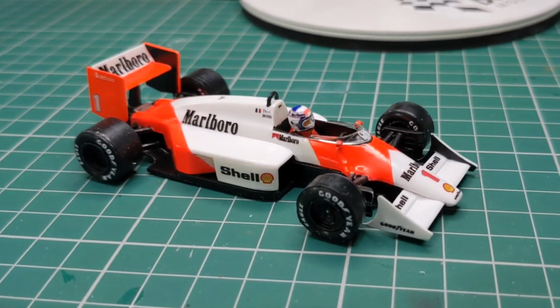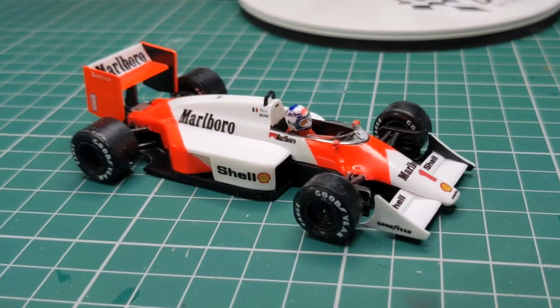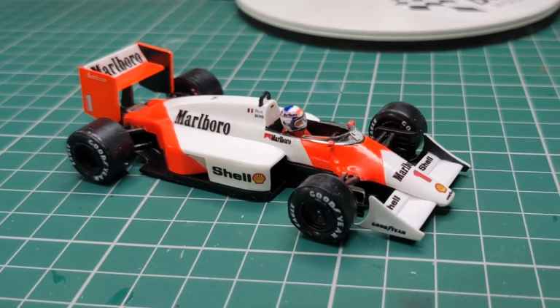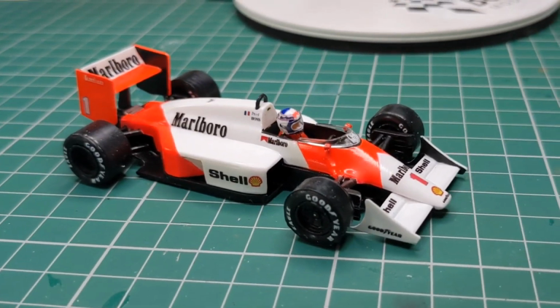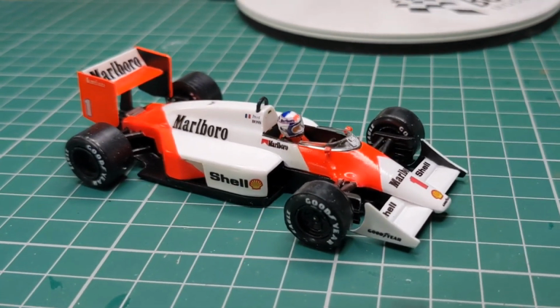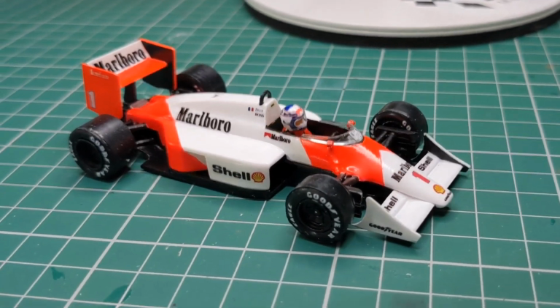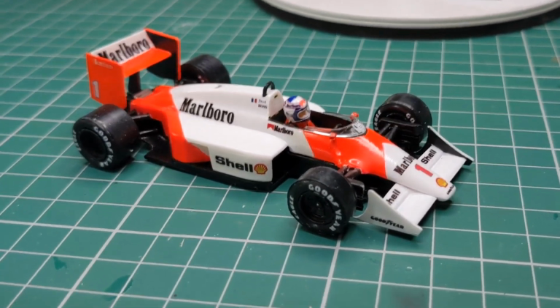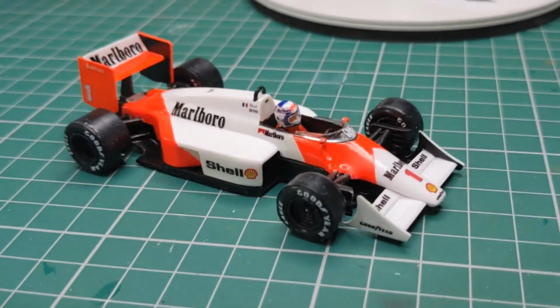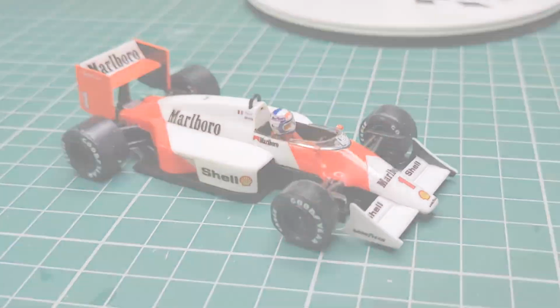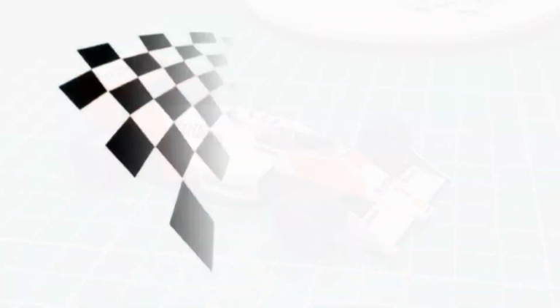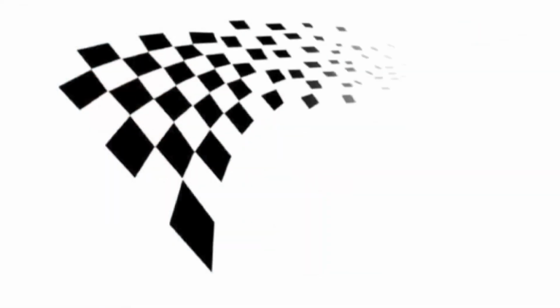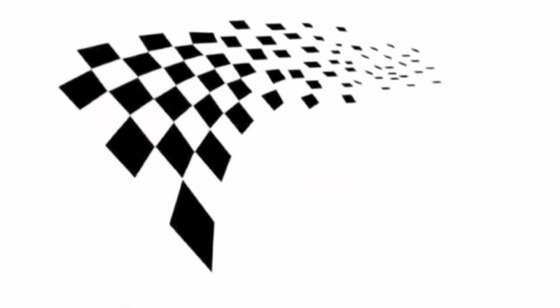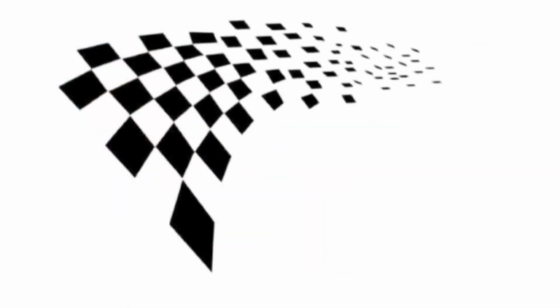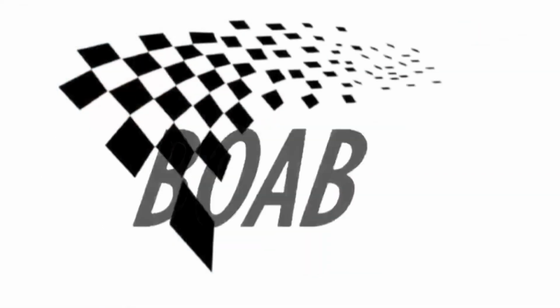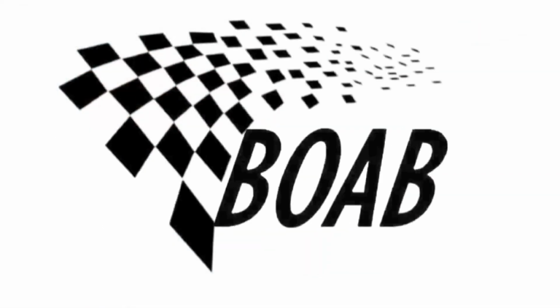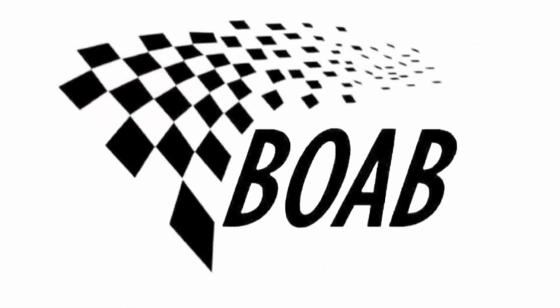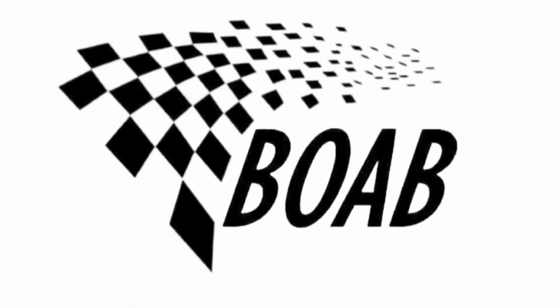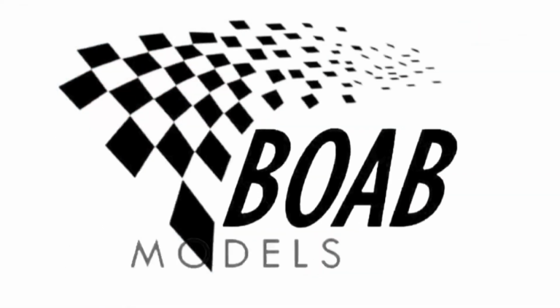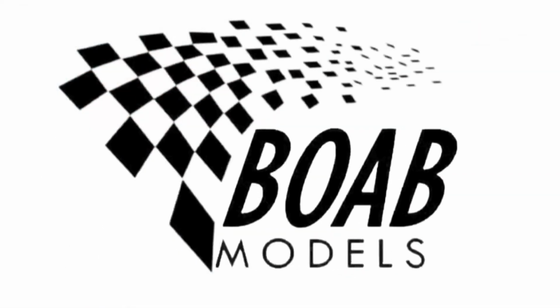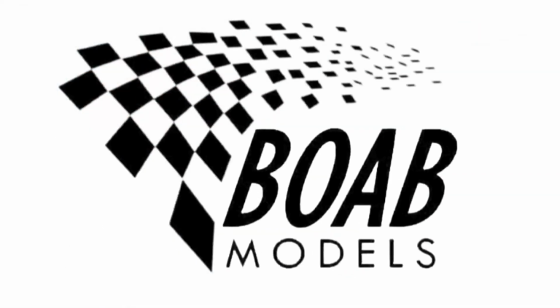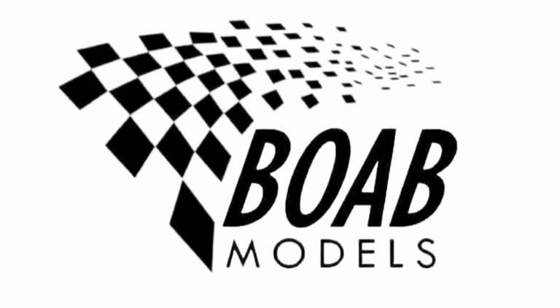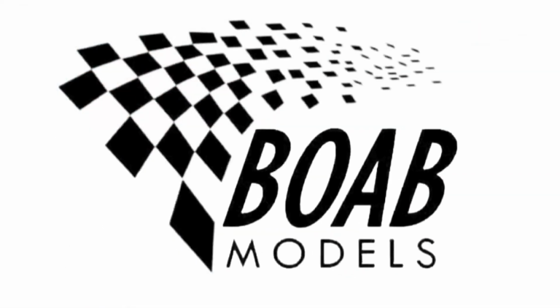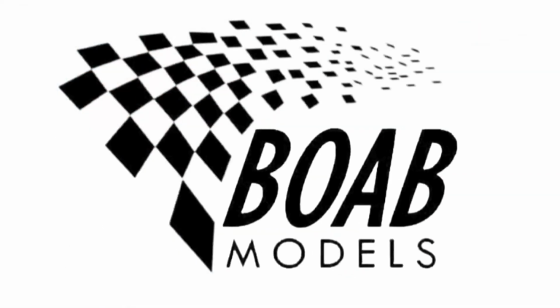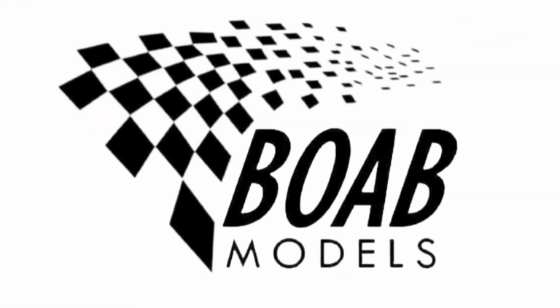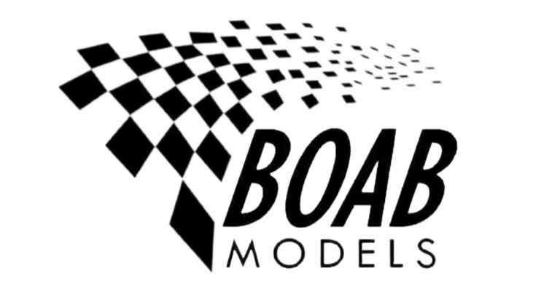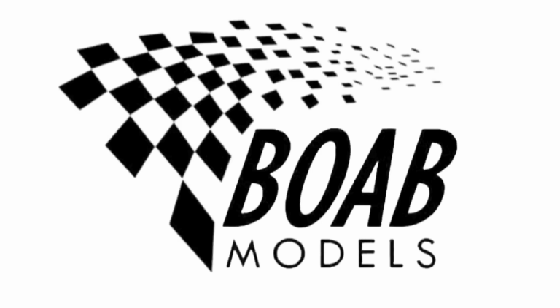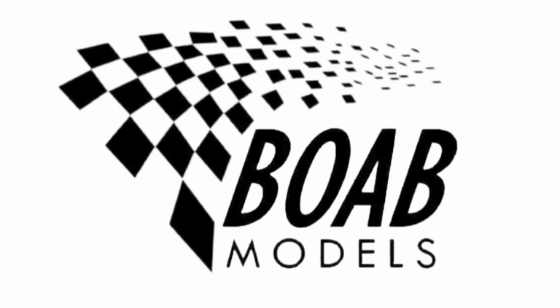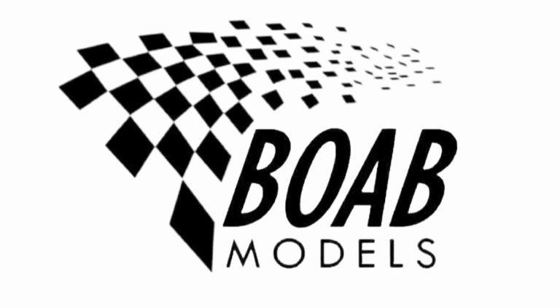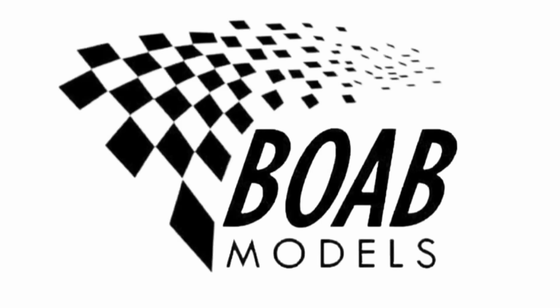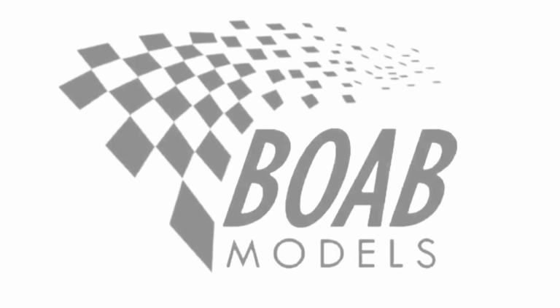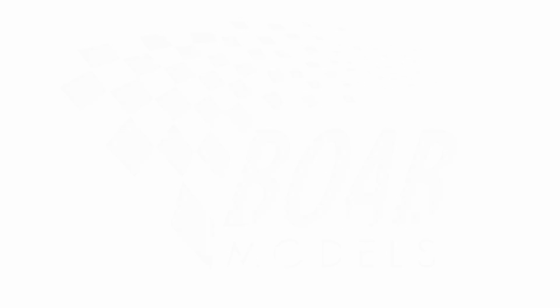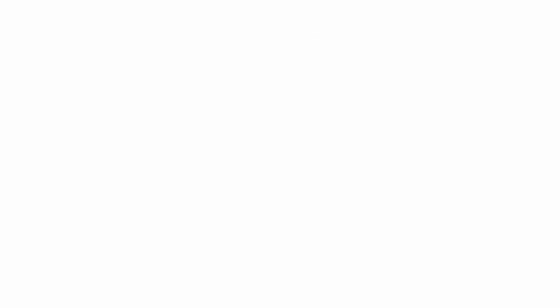Hello and welcome back. I'm Thomas and today we're building Alain Prost's McLaren MP4-3.